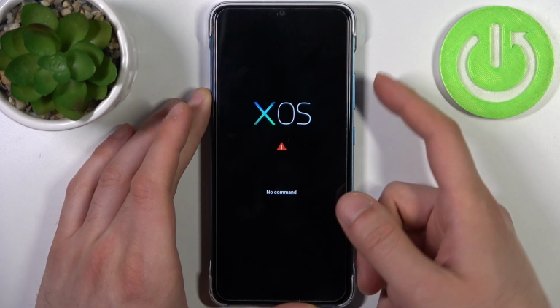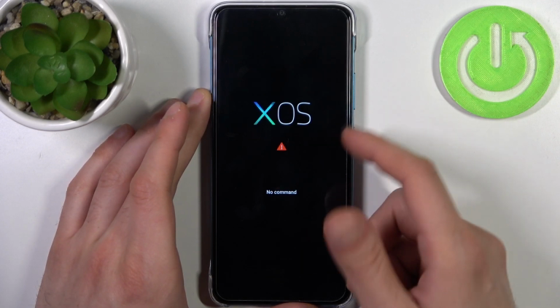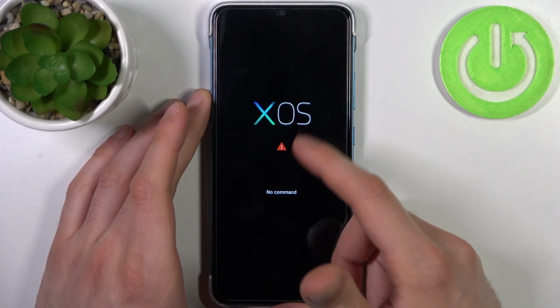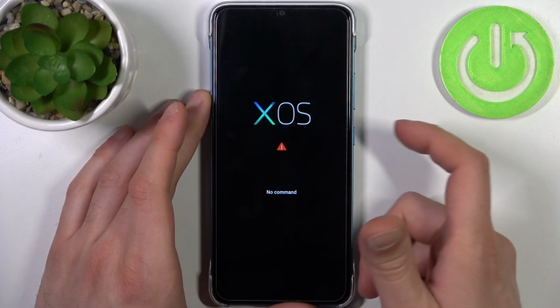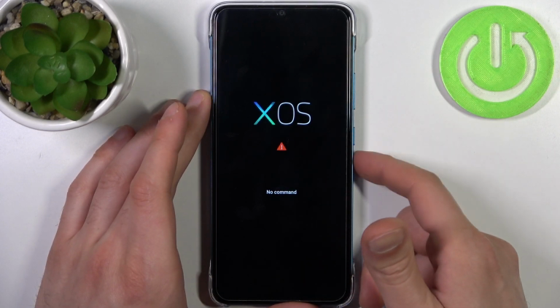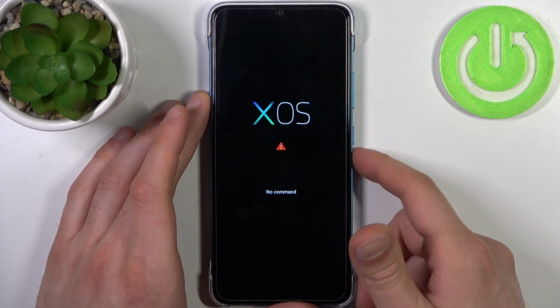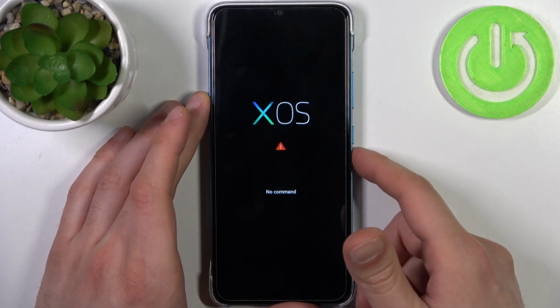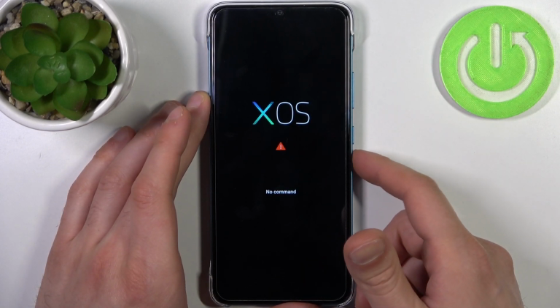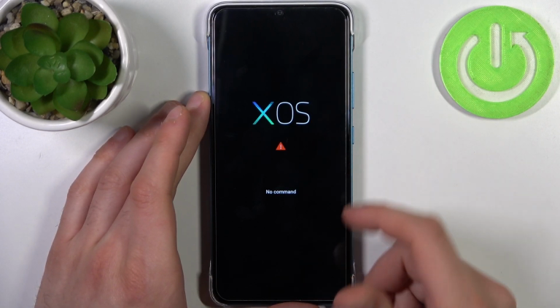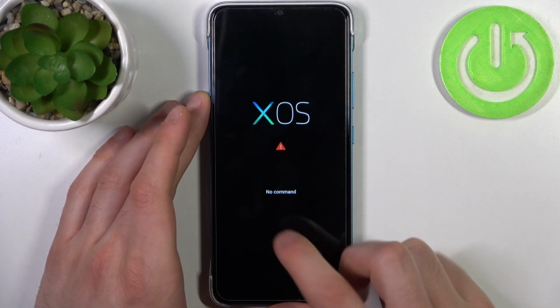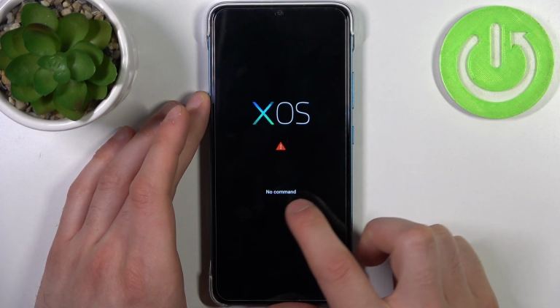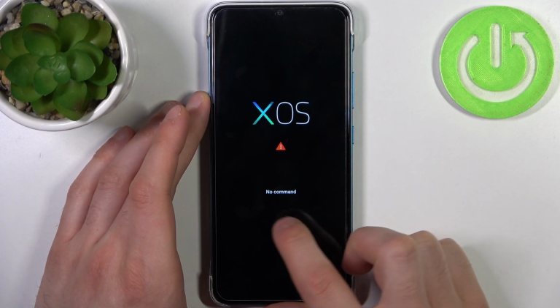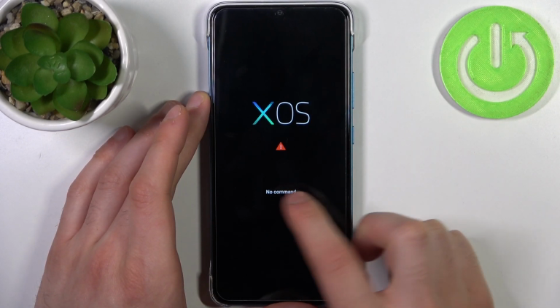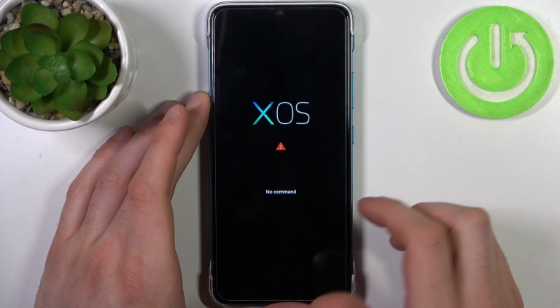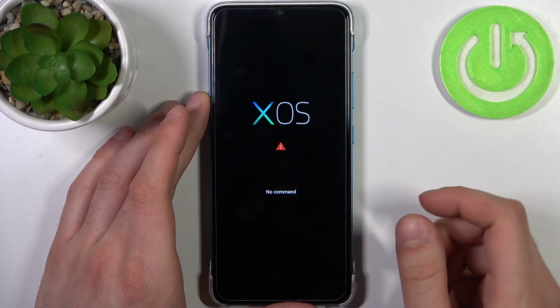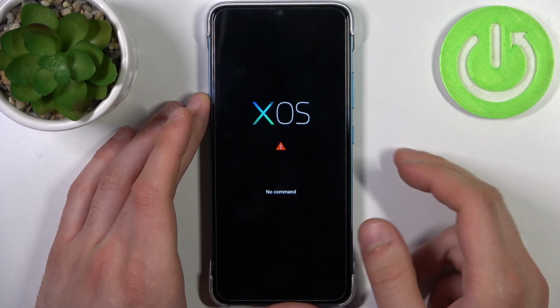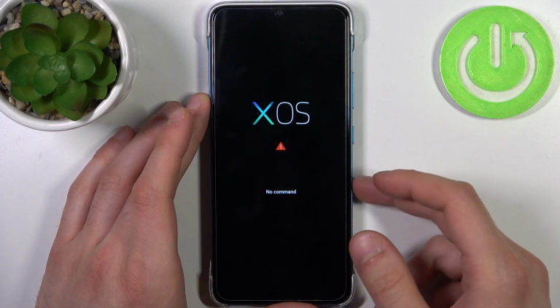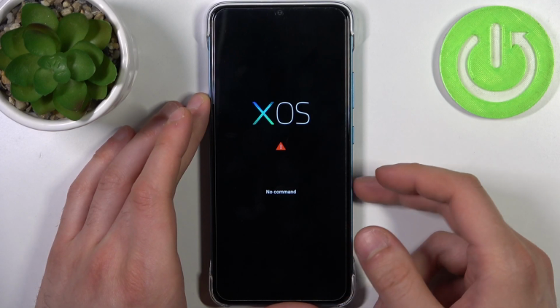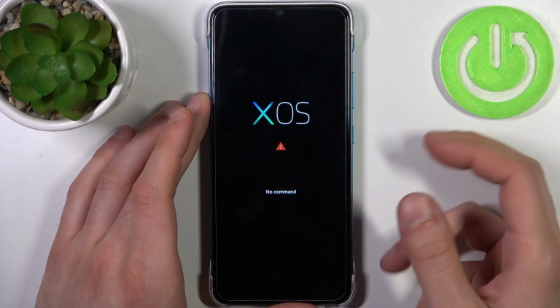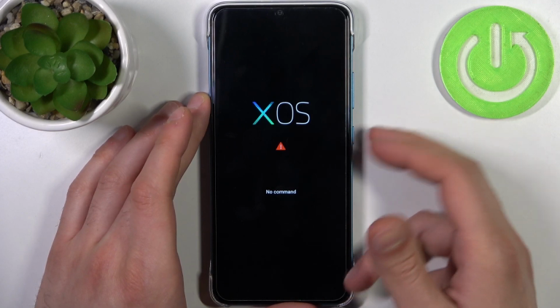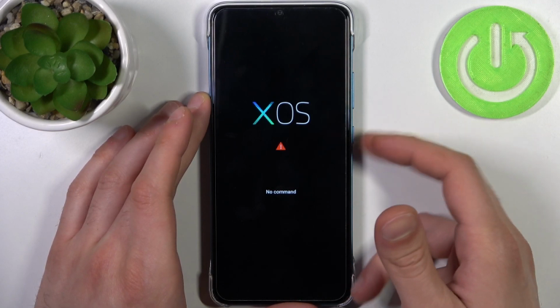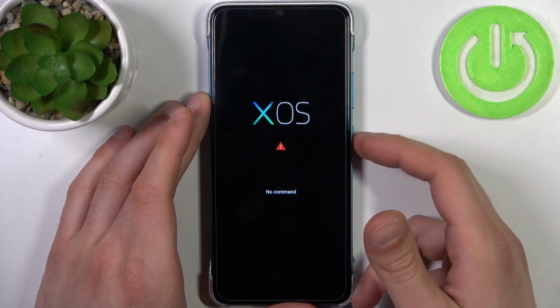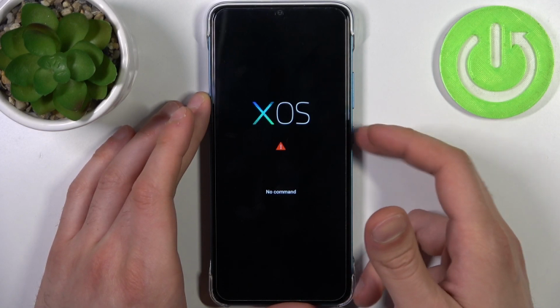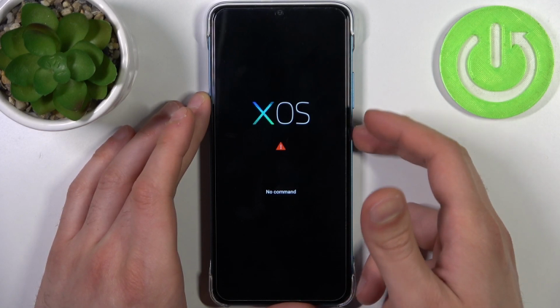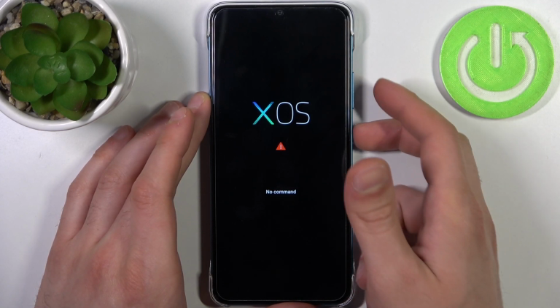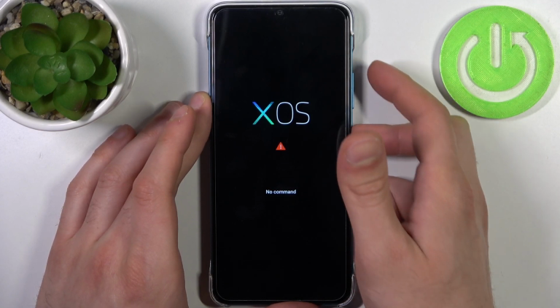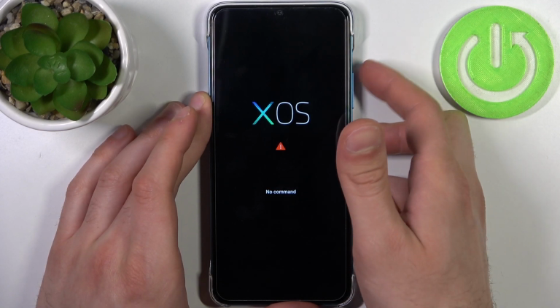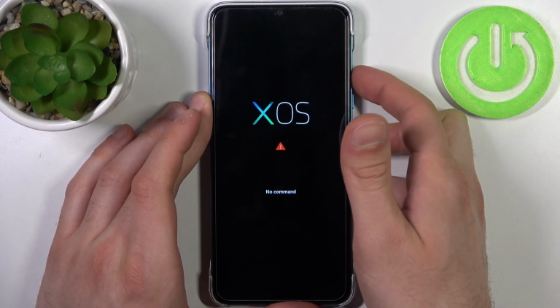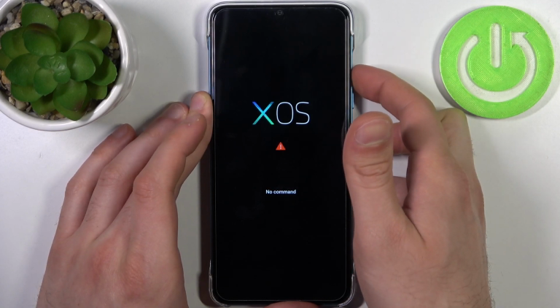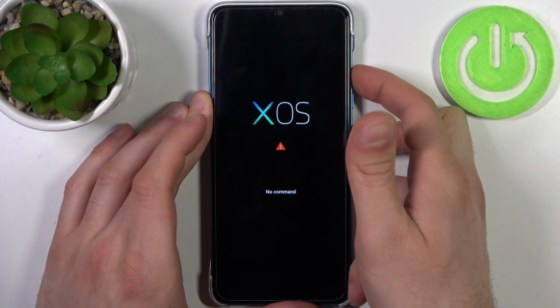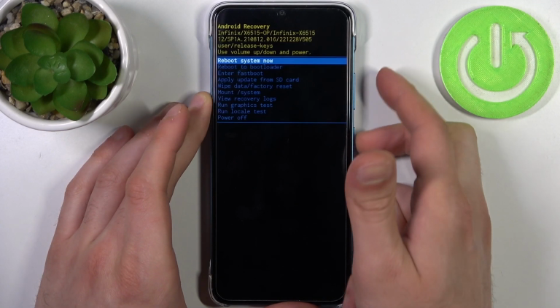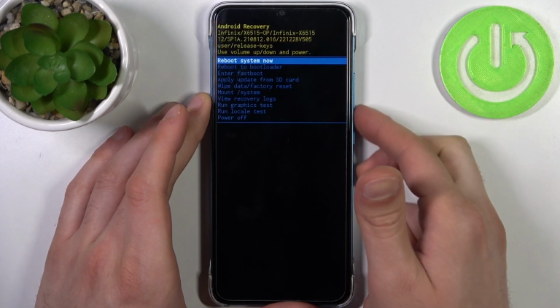When you see the XOS screen and the 'no command' message under it, hold down the power key and press volume up once.